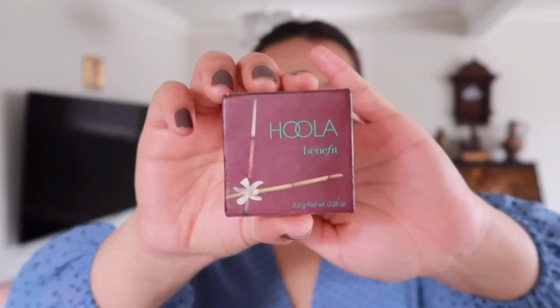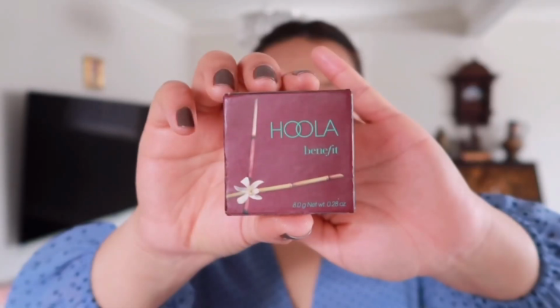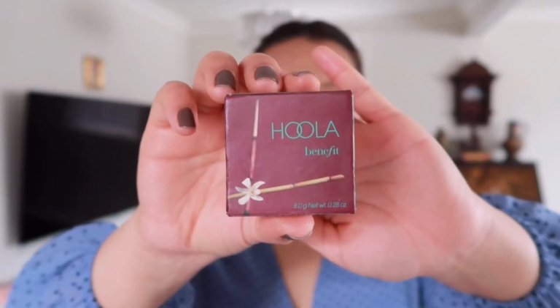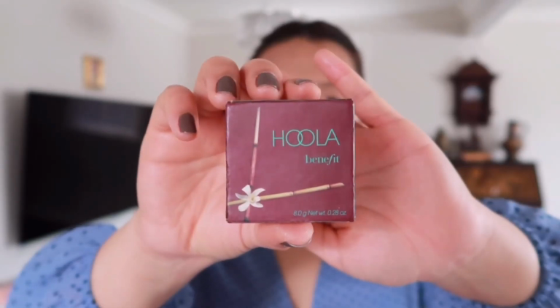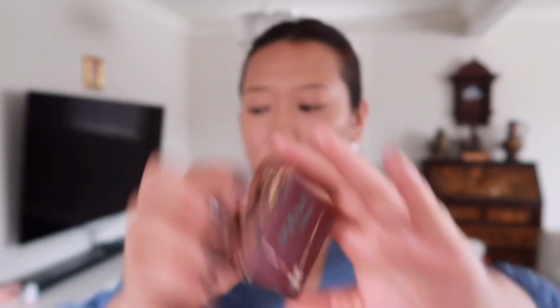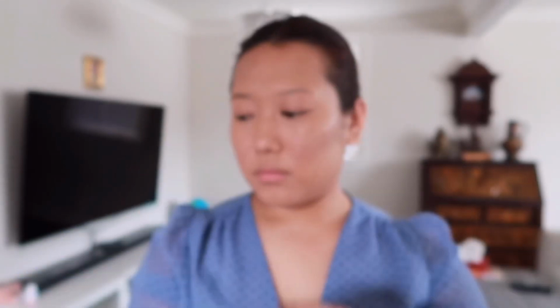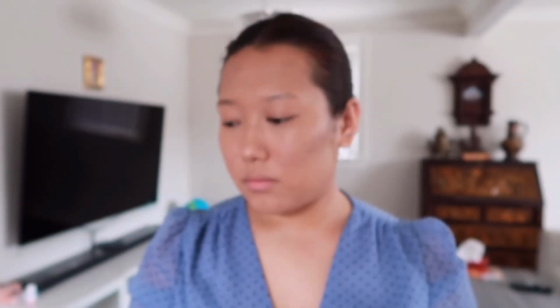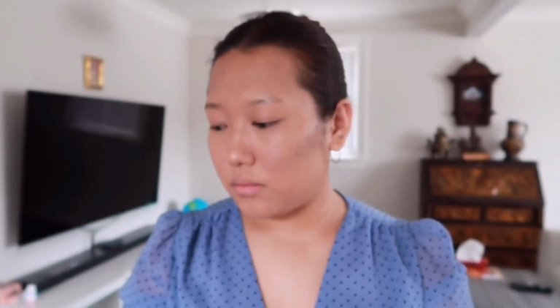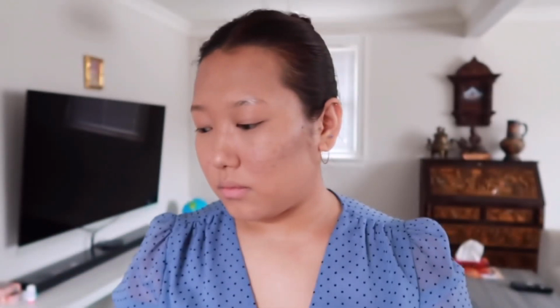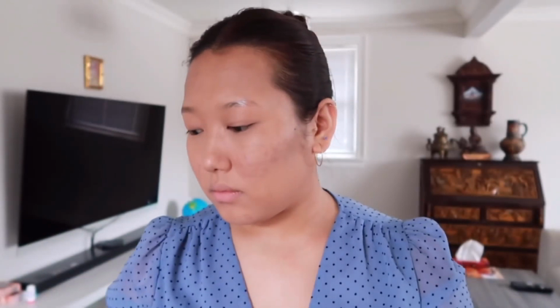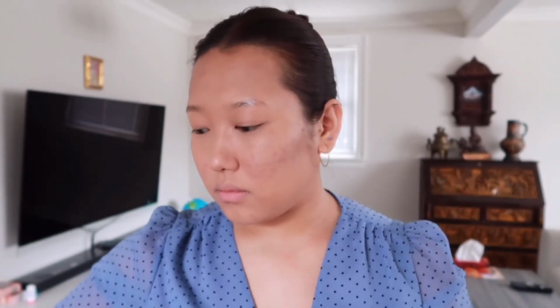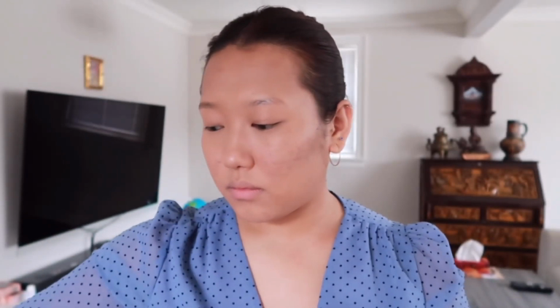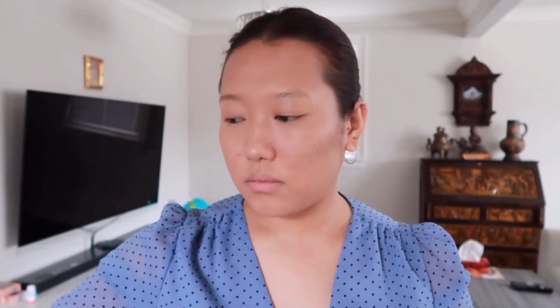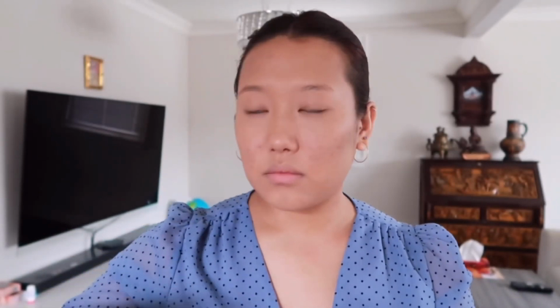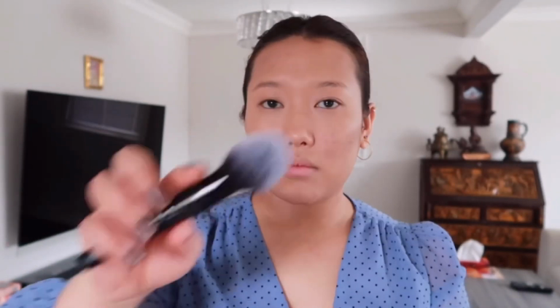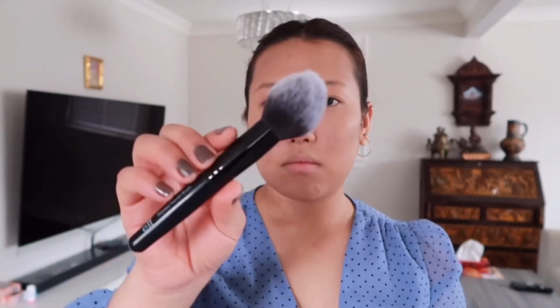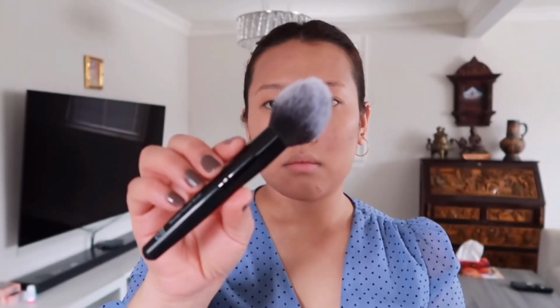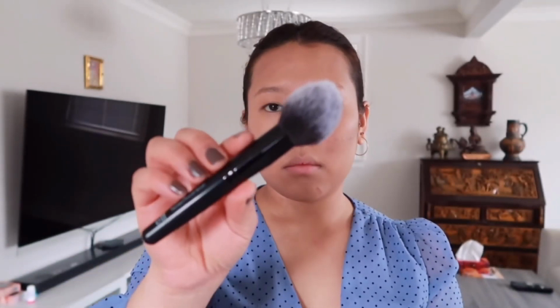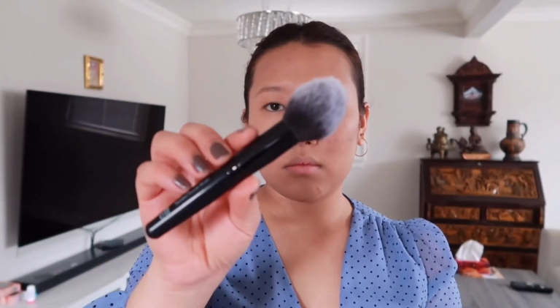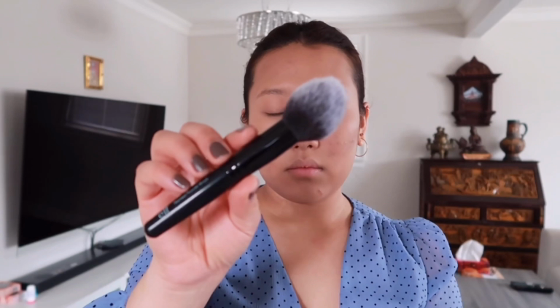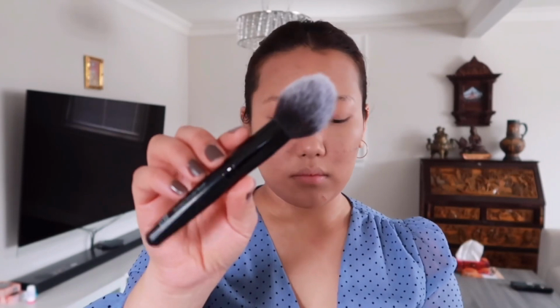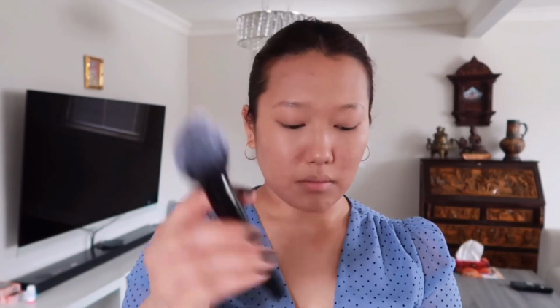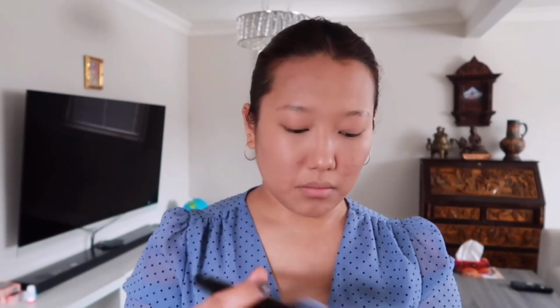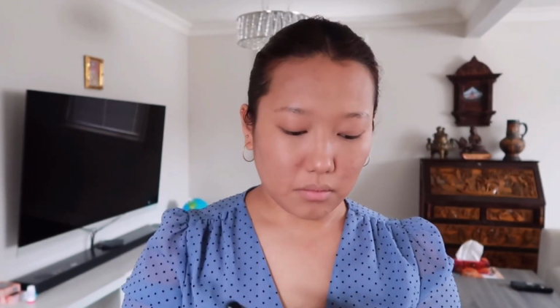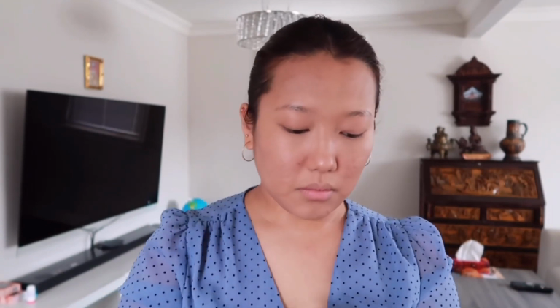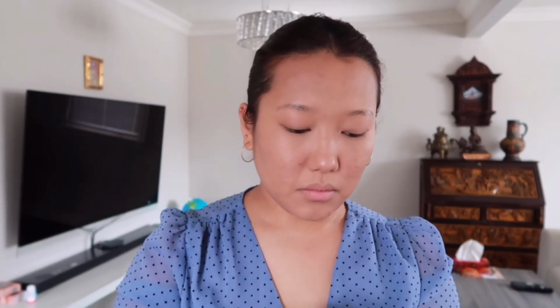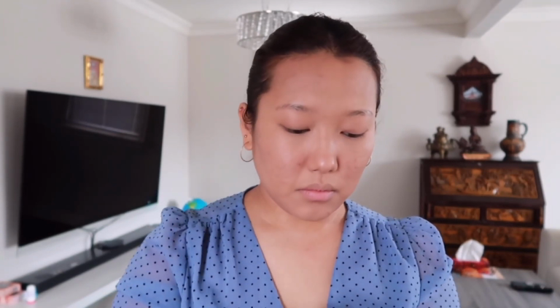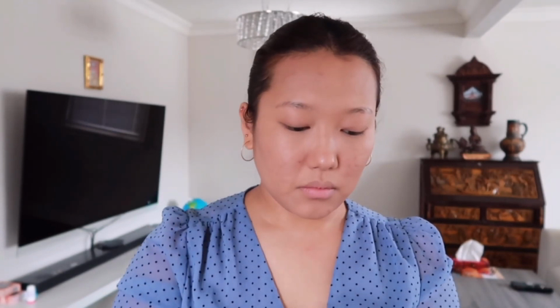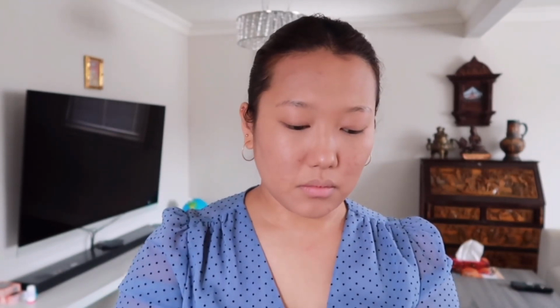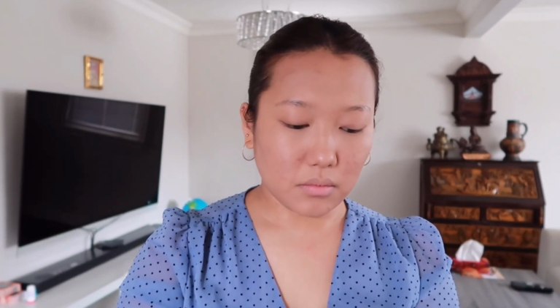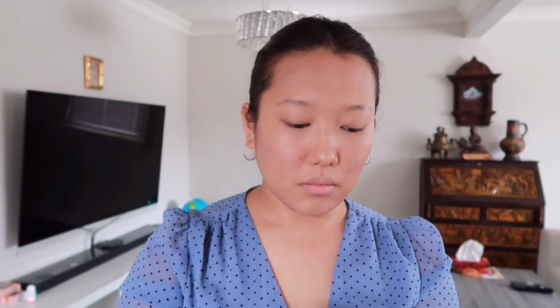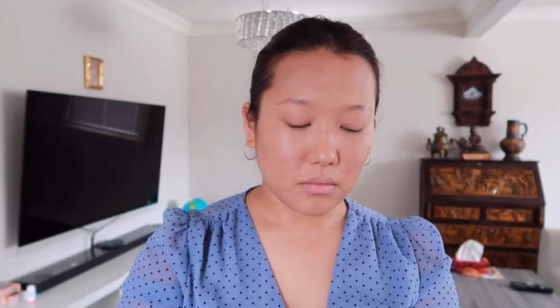For my bronzer I'm going to go in with this Hoola bronzer by Benefit and I'm going to apply it with a fluffier pointed brush.